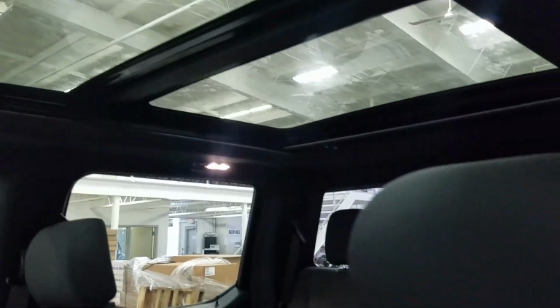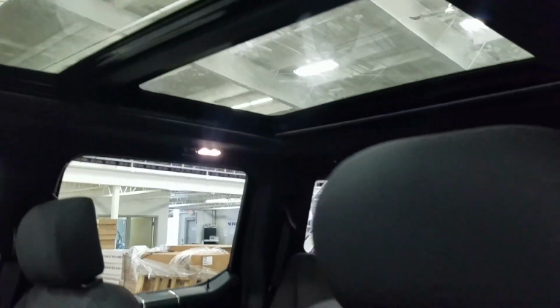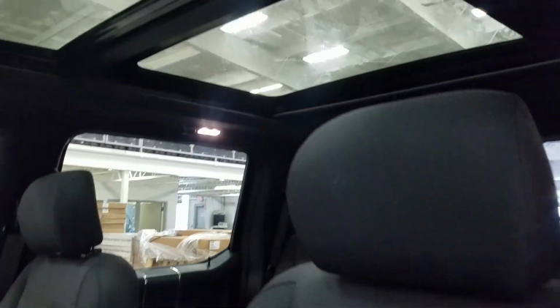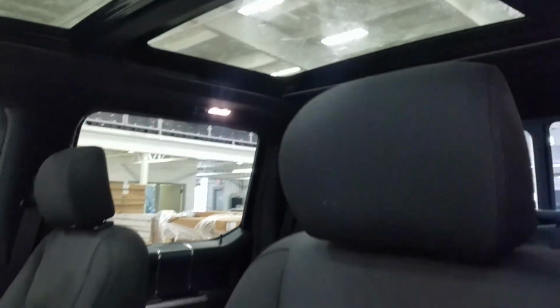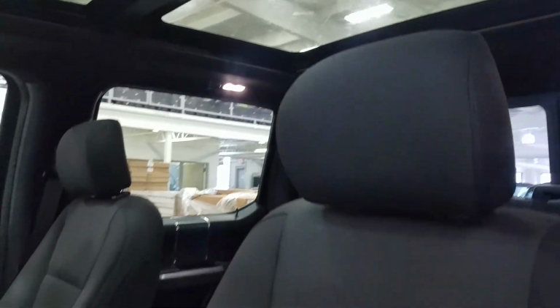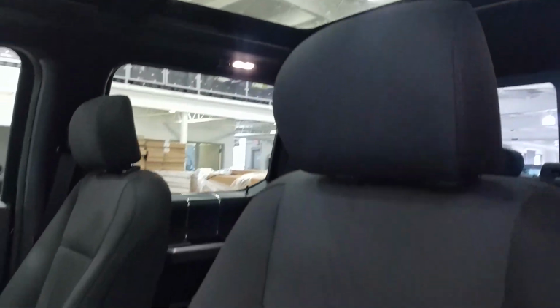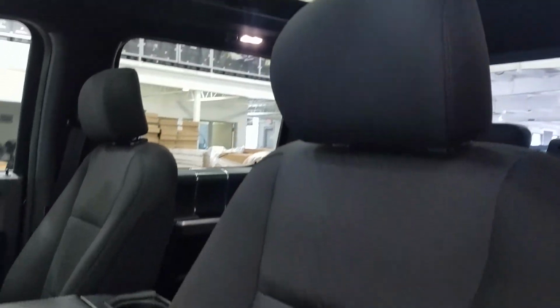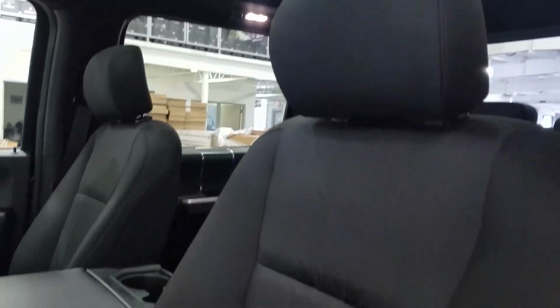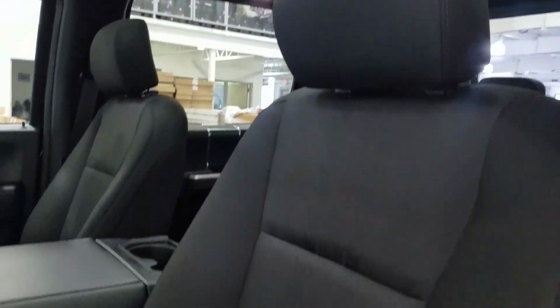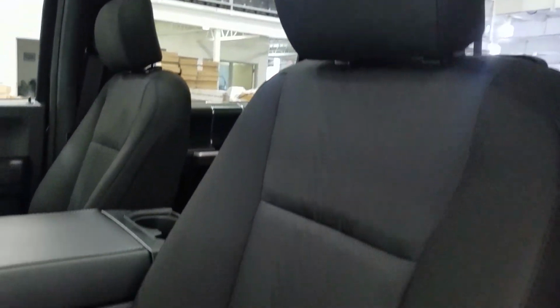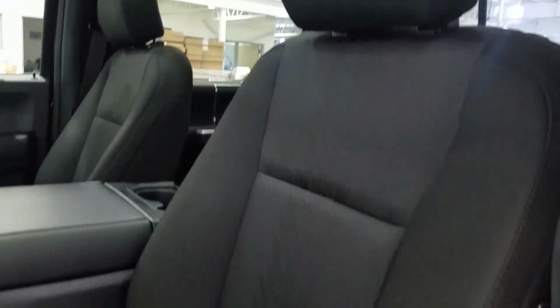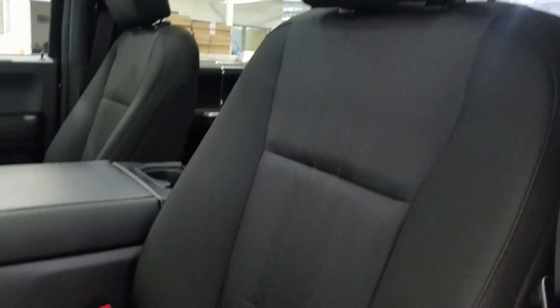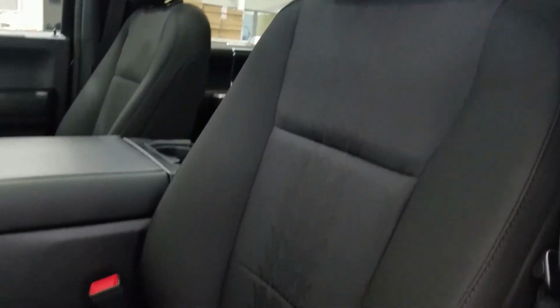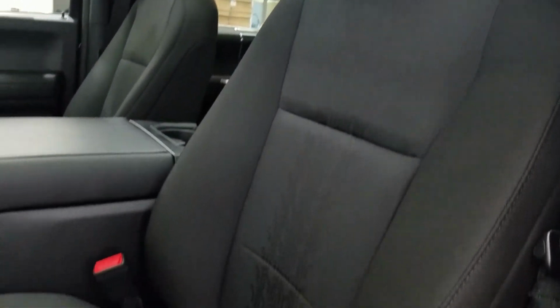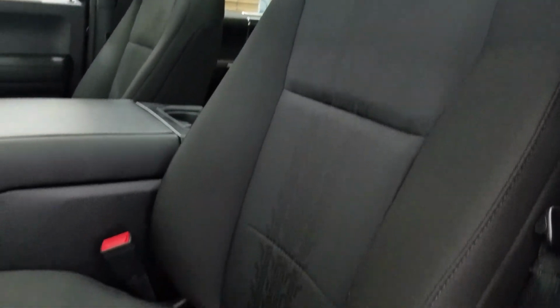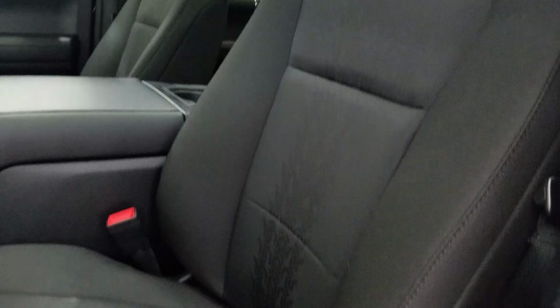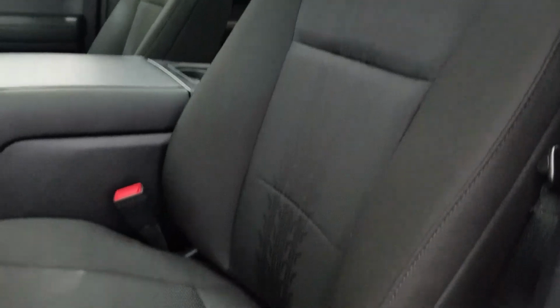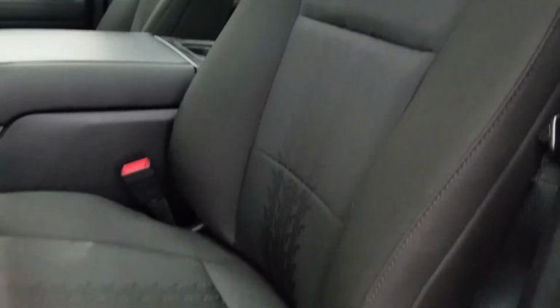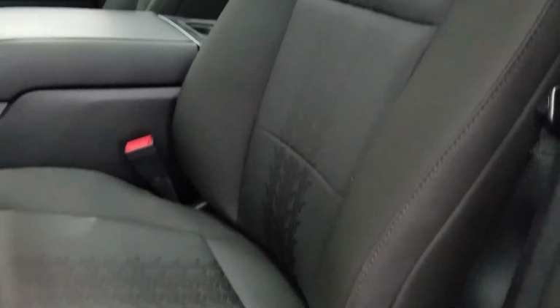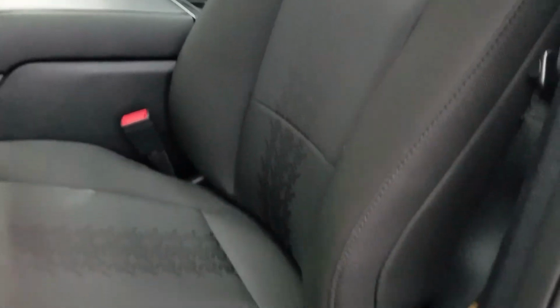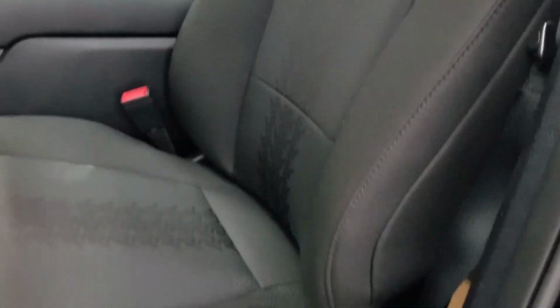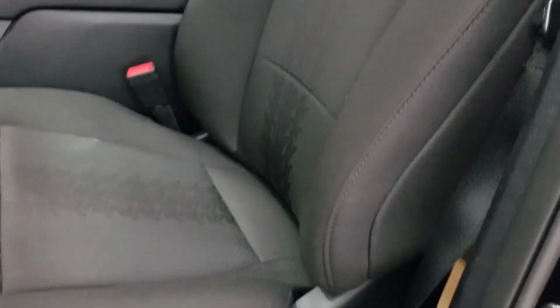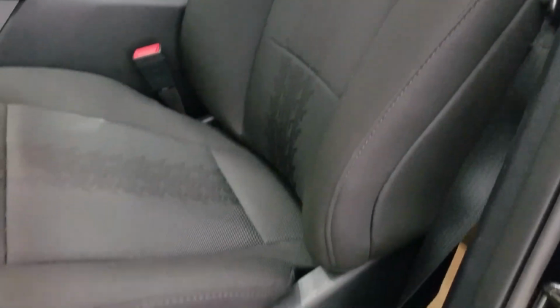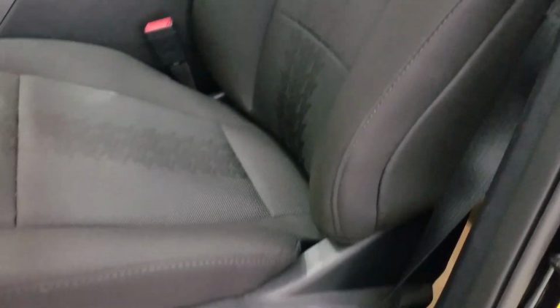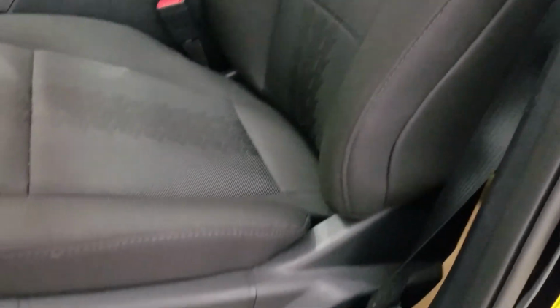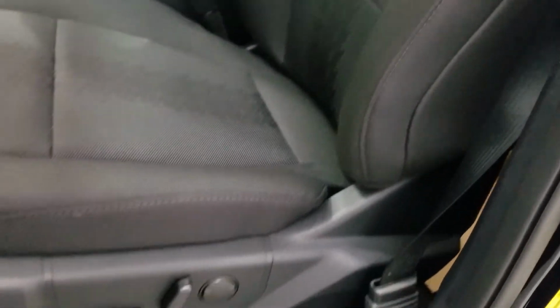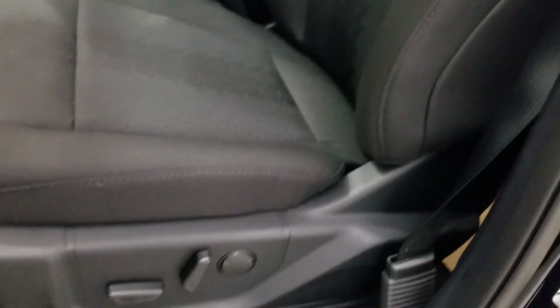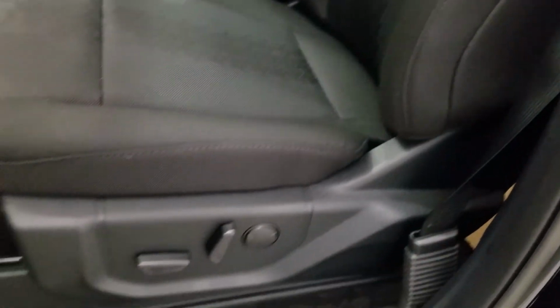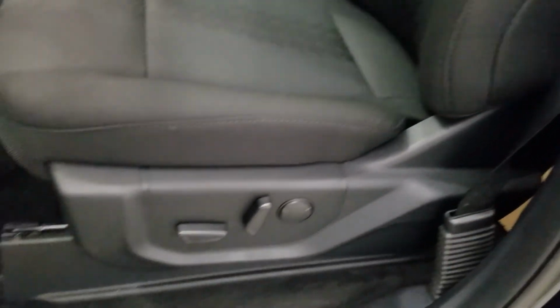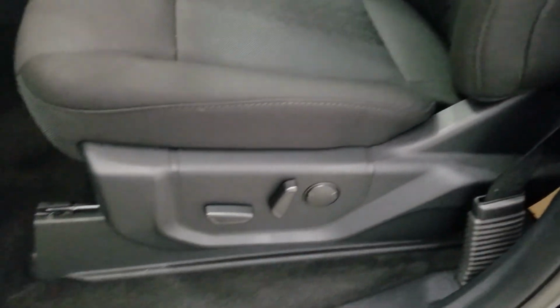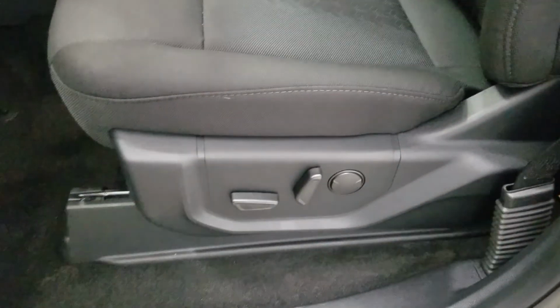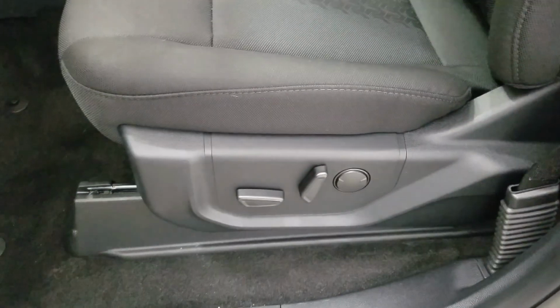As we look down at our interior we have beautiful black seating that comes with fully adjustable seats with lumbar support for both driver and passenger.